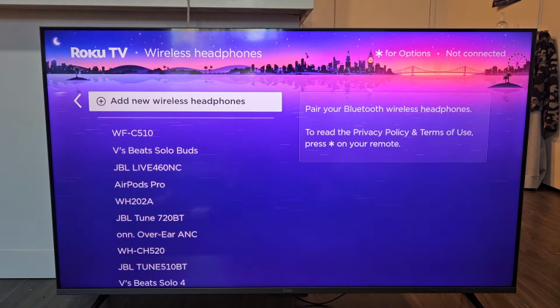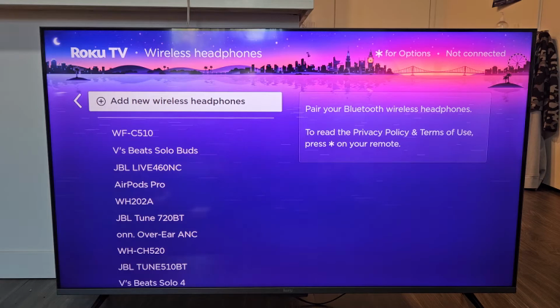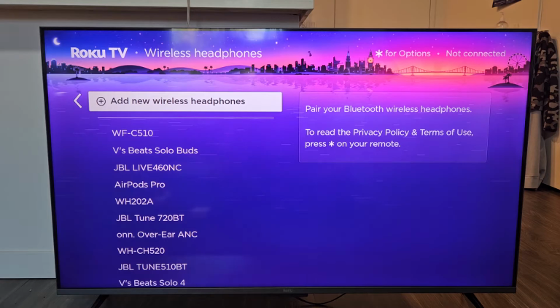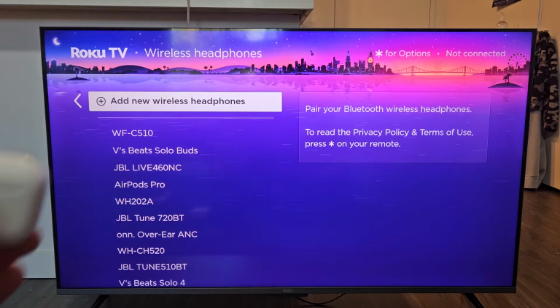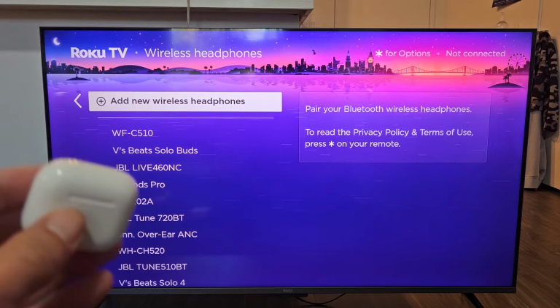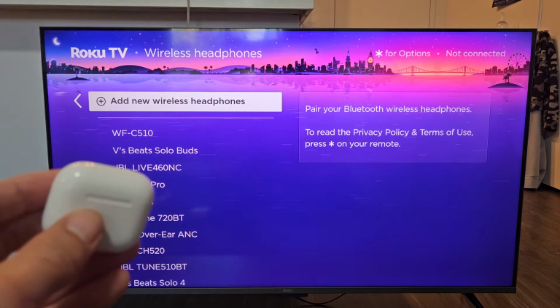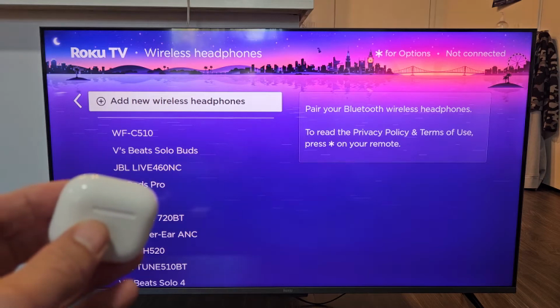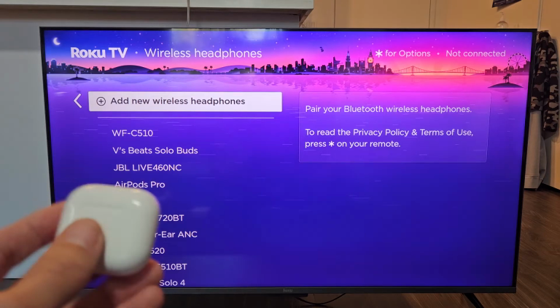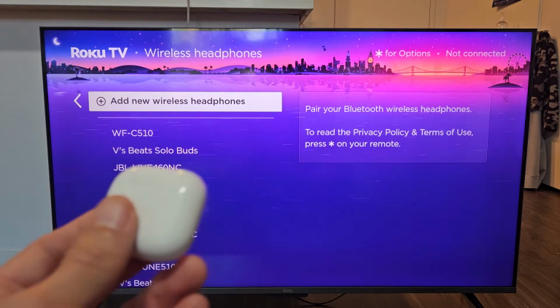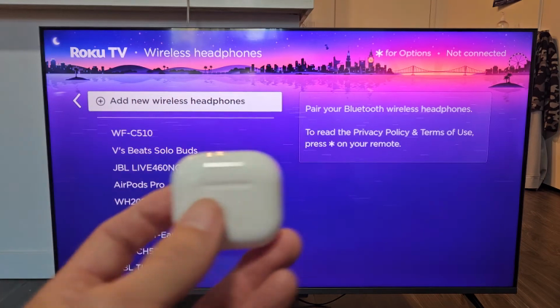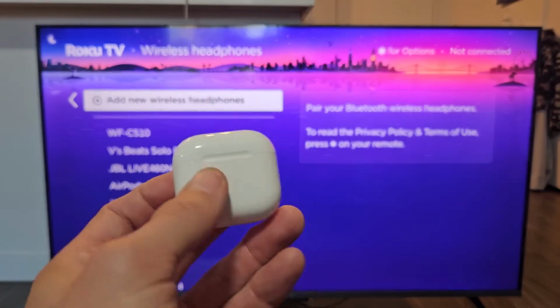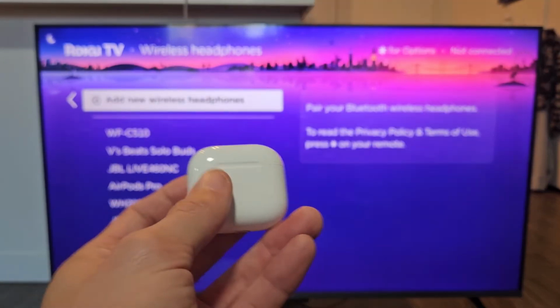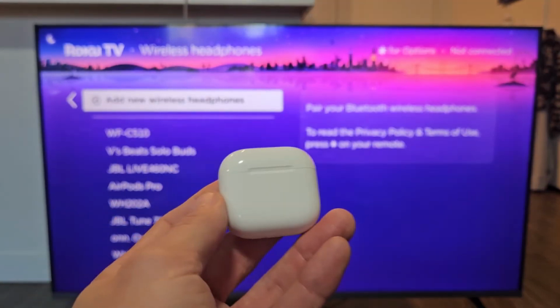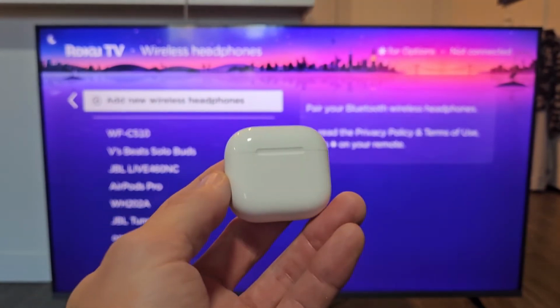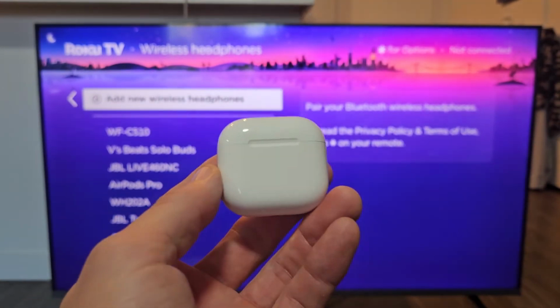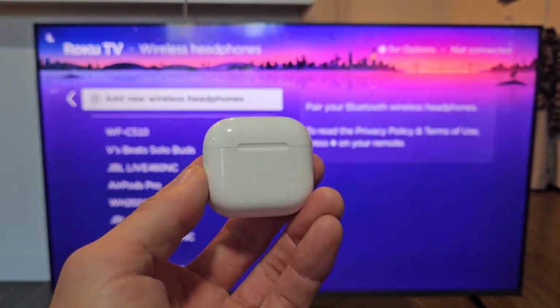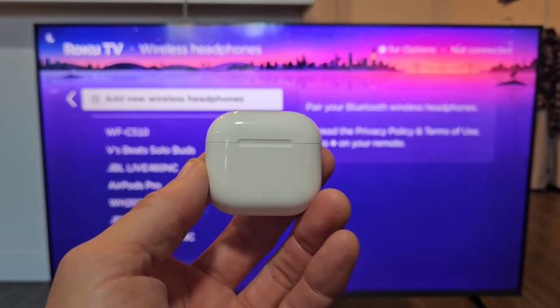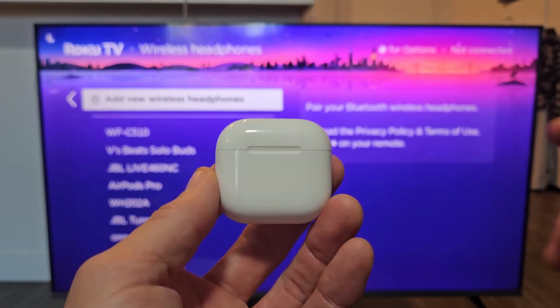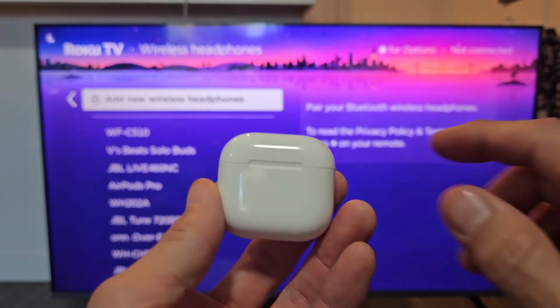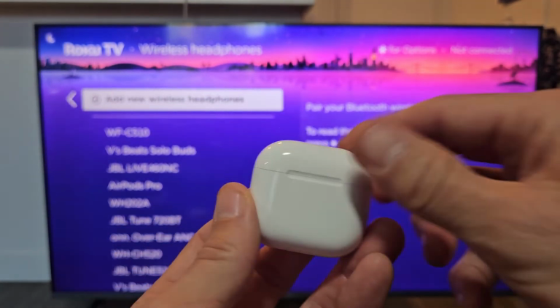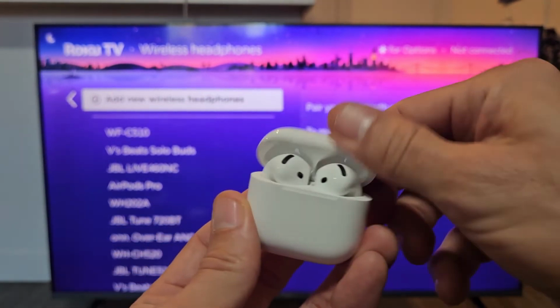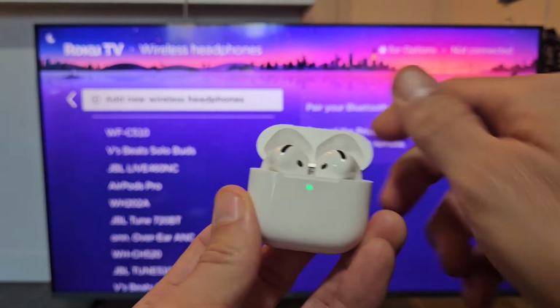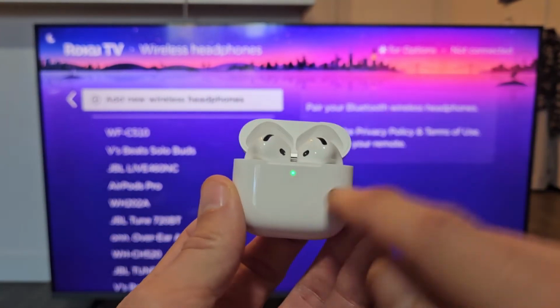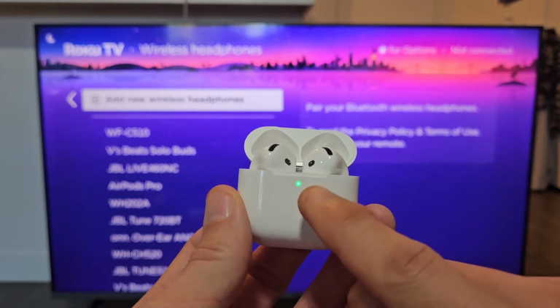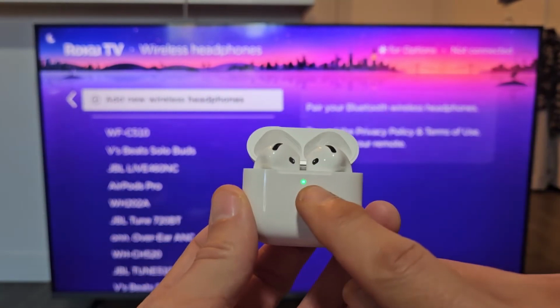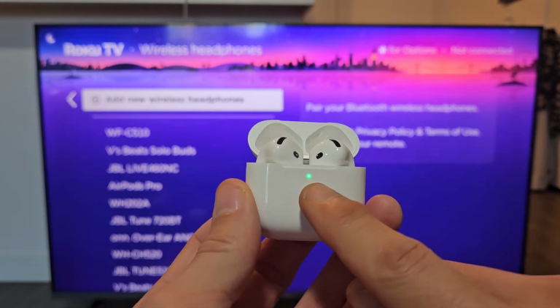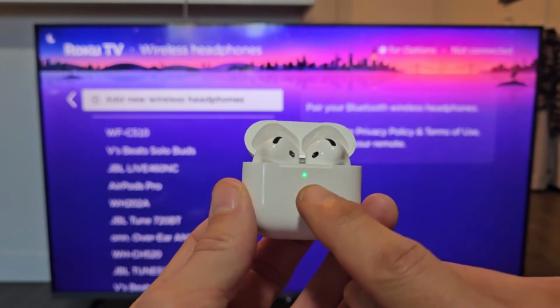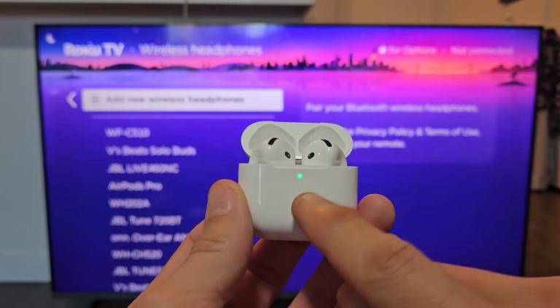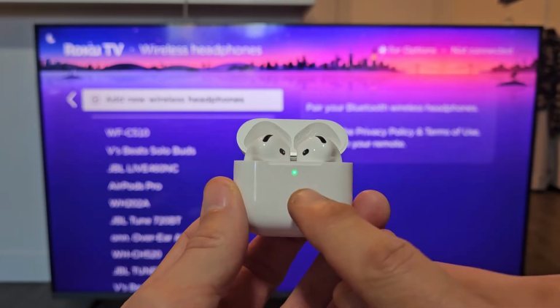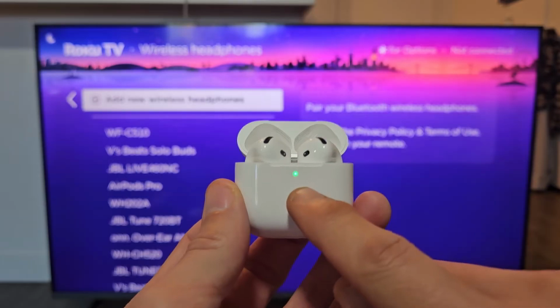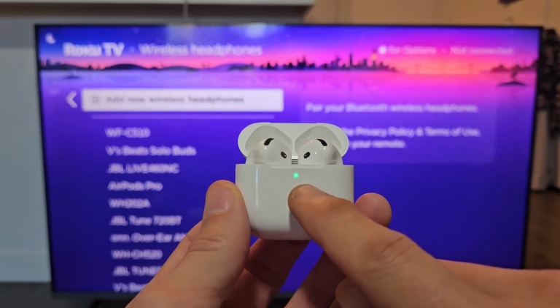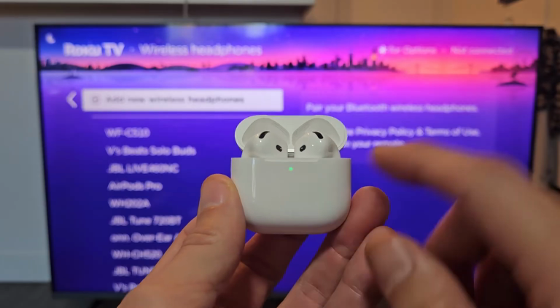Now we're going to go ahead and put these in pairing mode. You'll notice it's in pairing mode when this light here is blinking white.